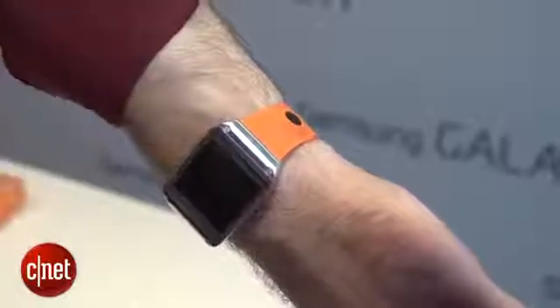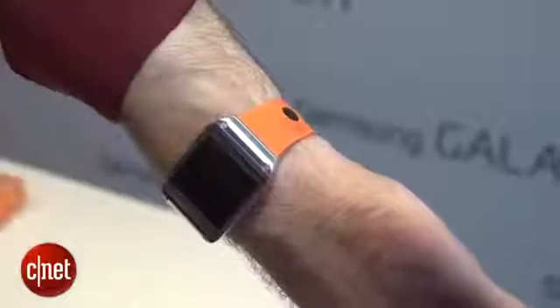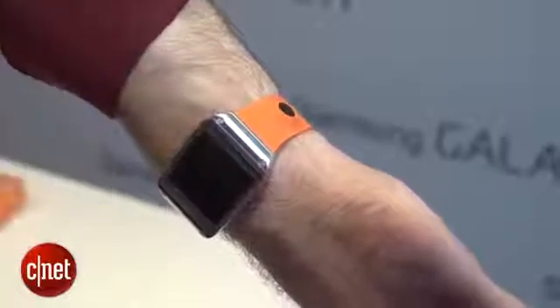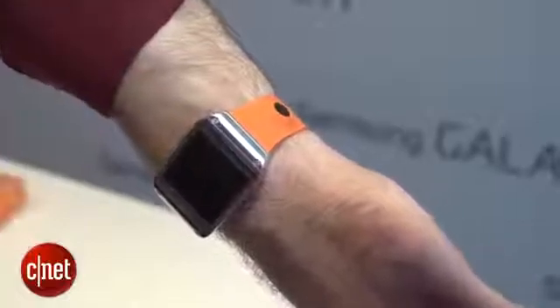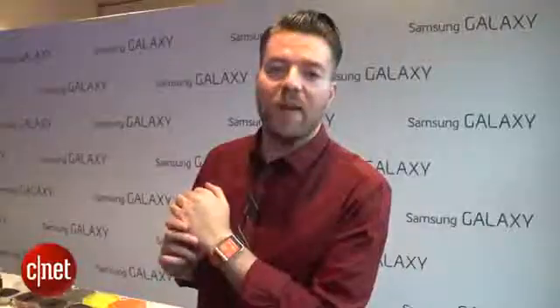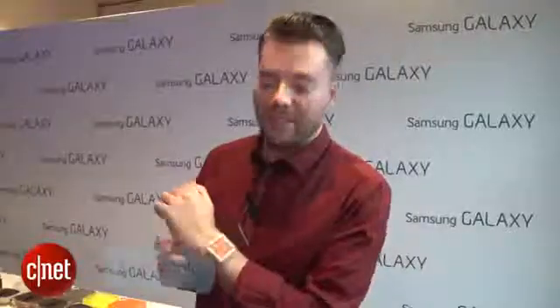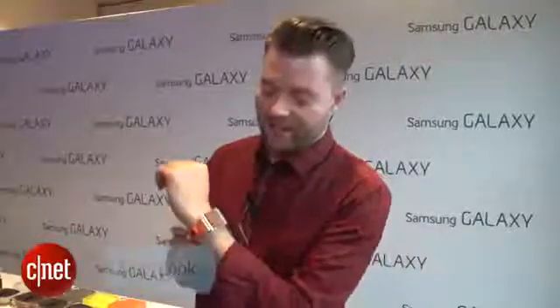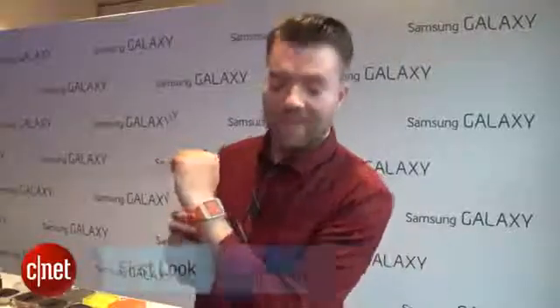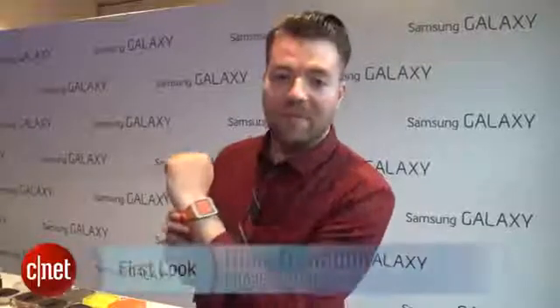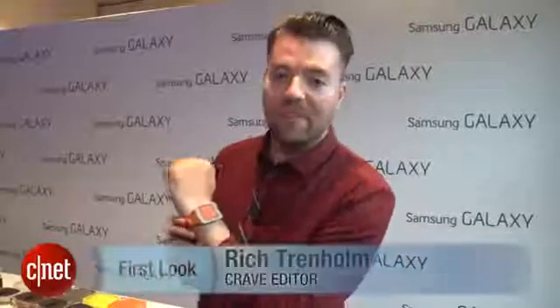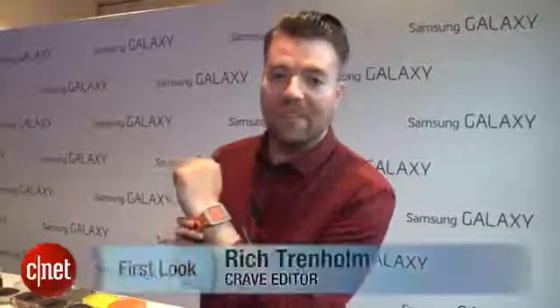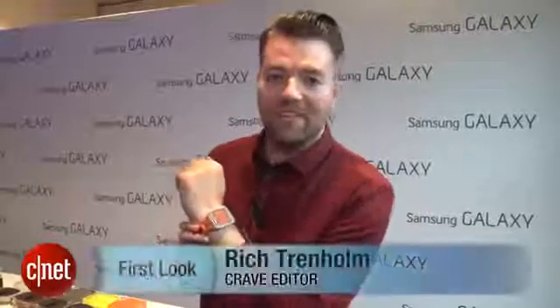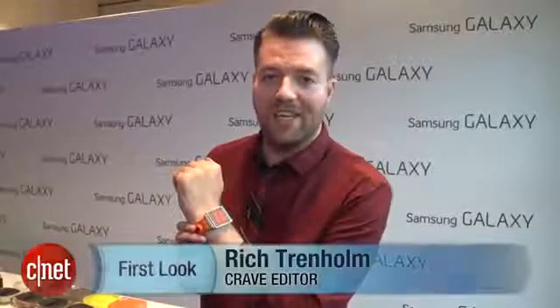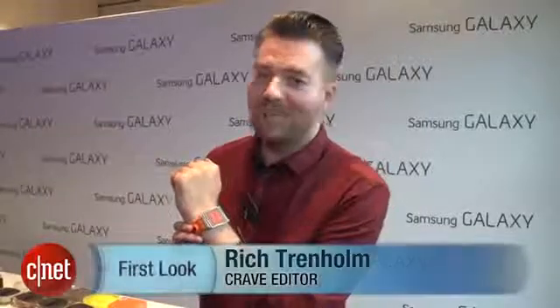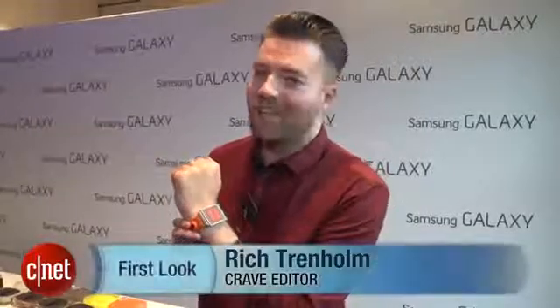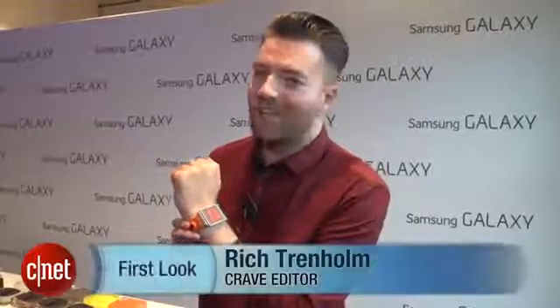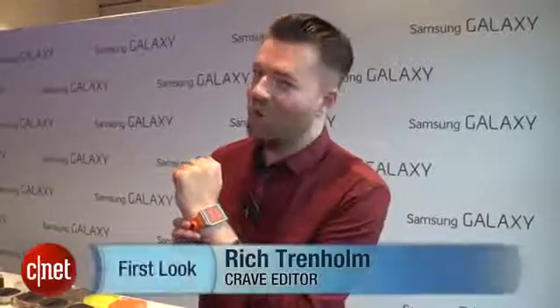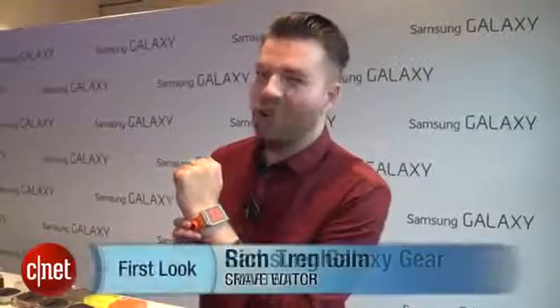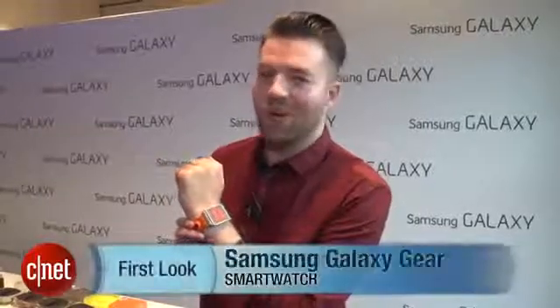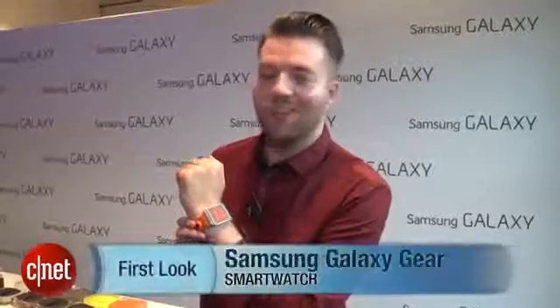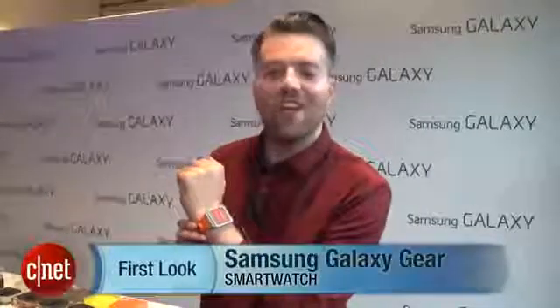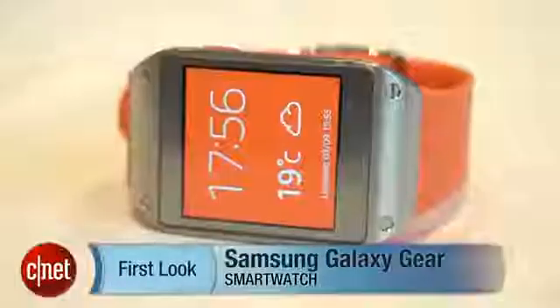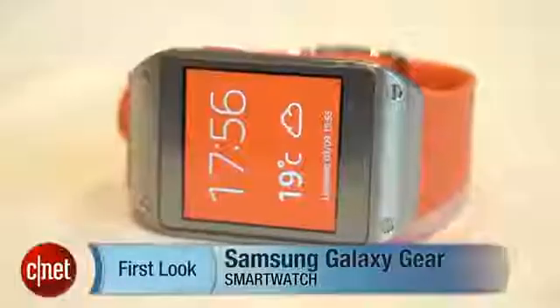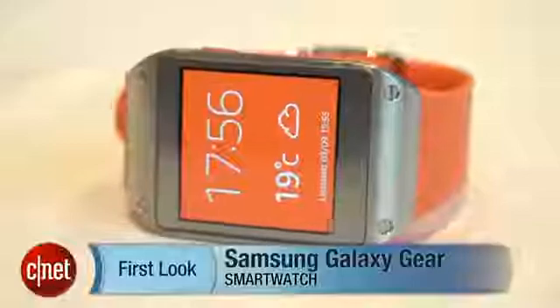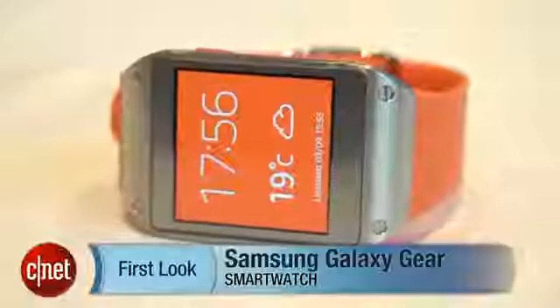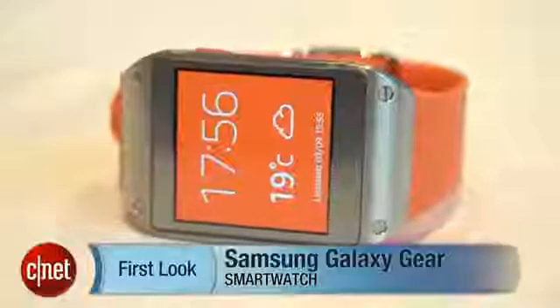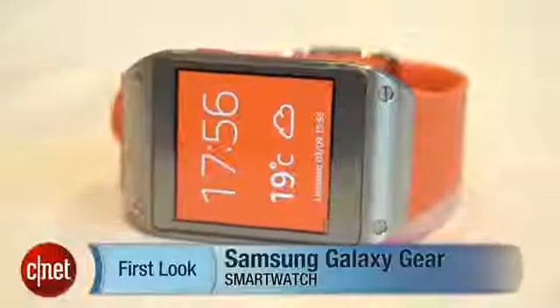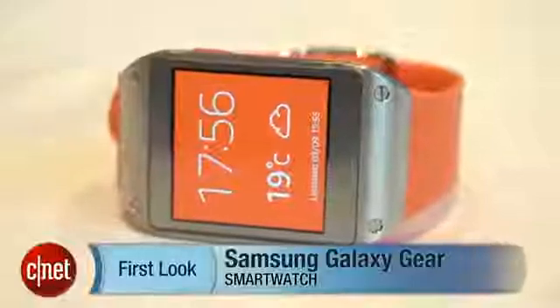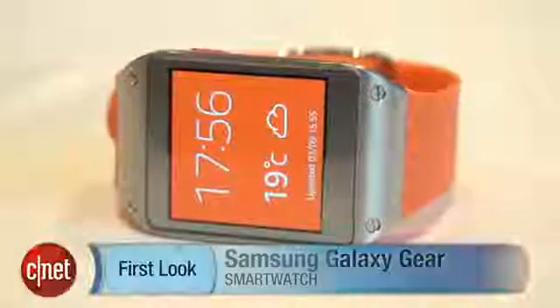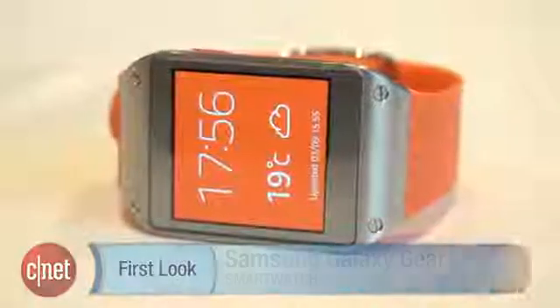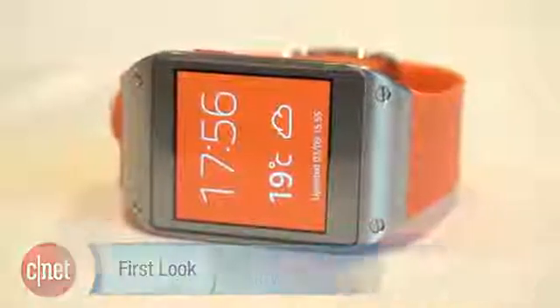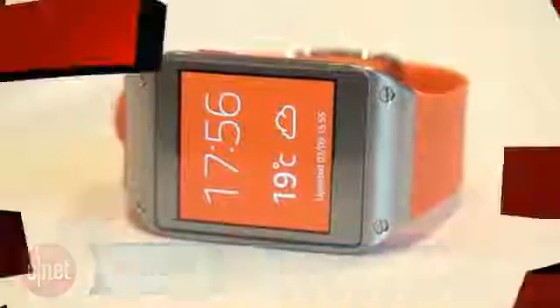I'm Richard Trenholm and this is the Samsung Galaxy Gear. It's certainly one to watch. For more, check out cnet.com.